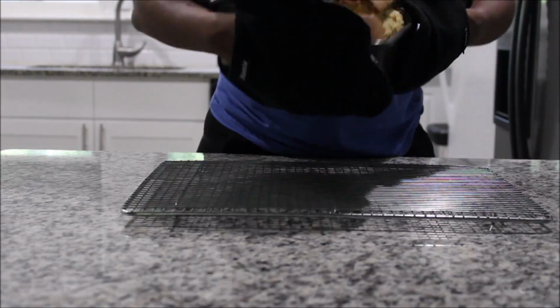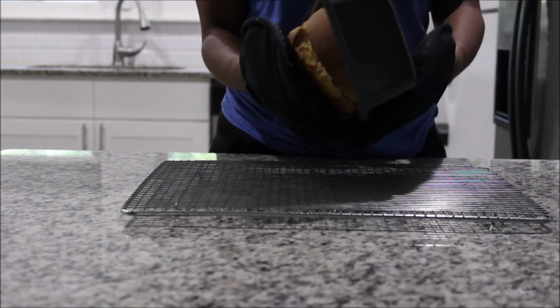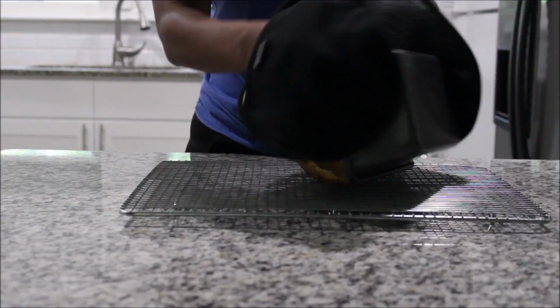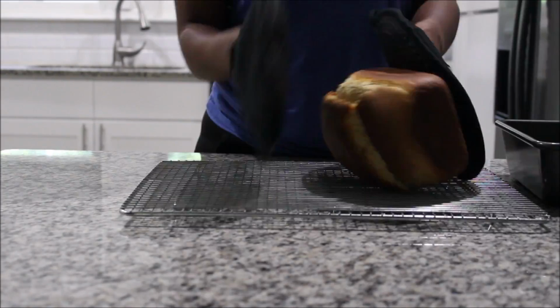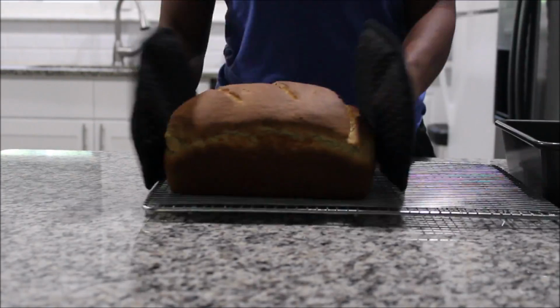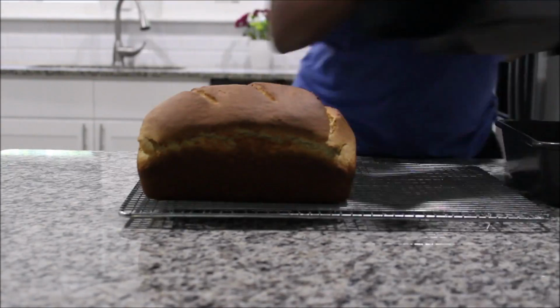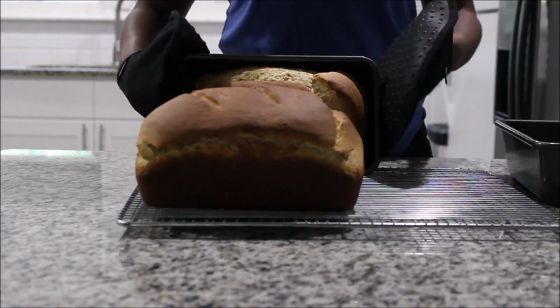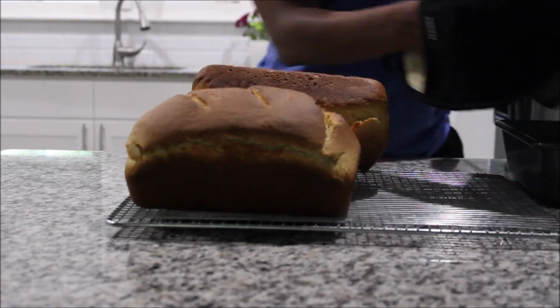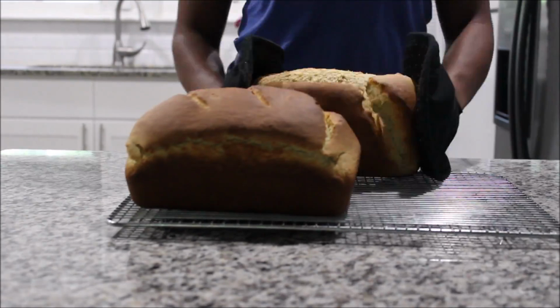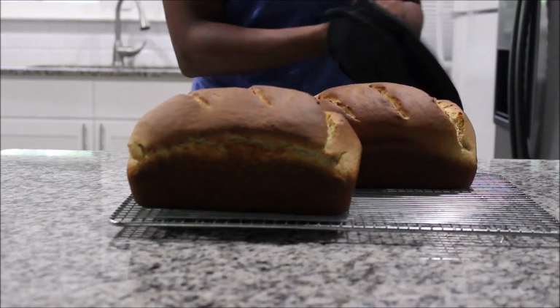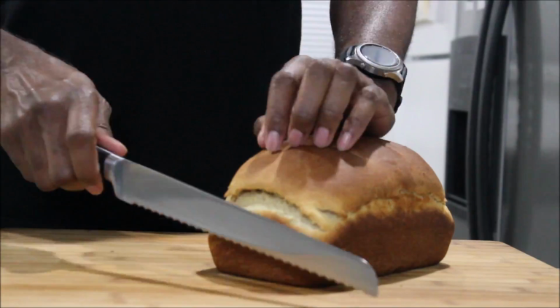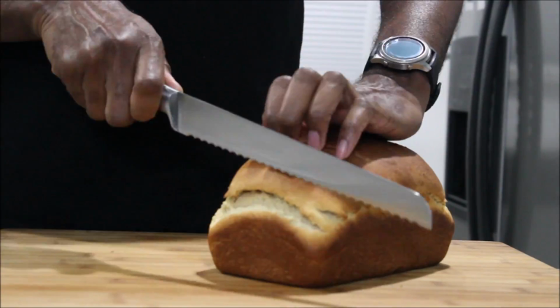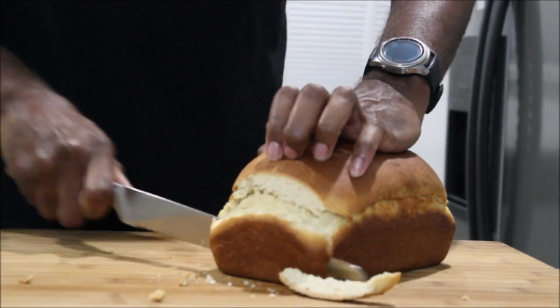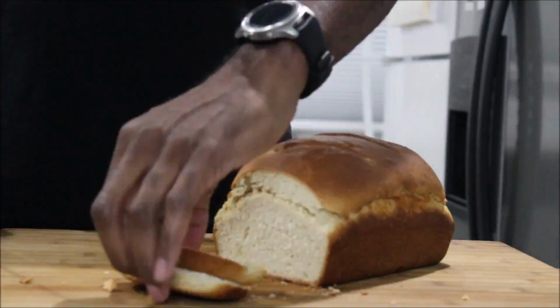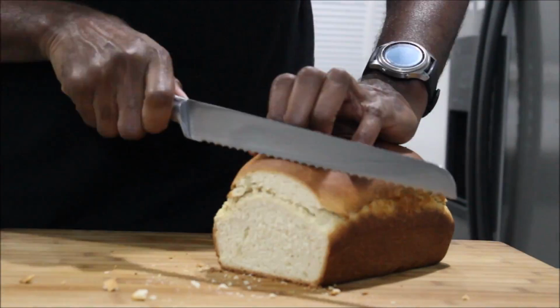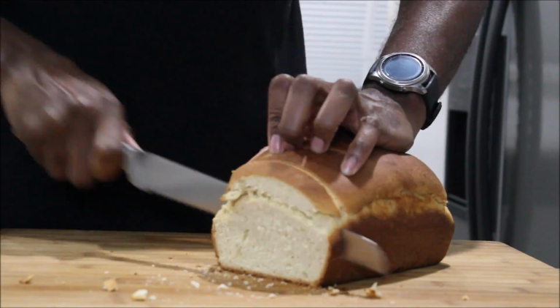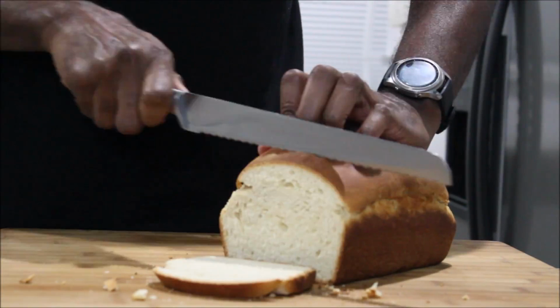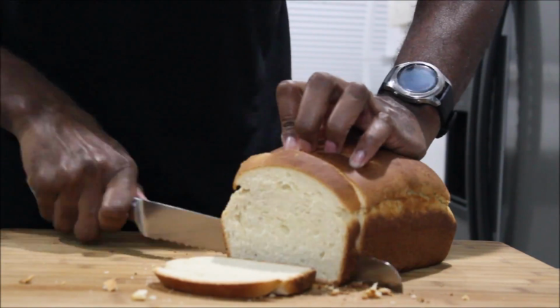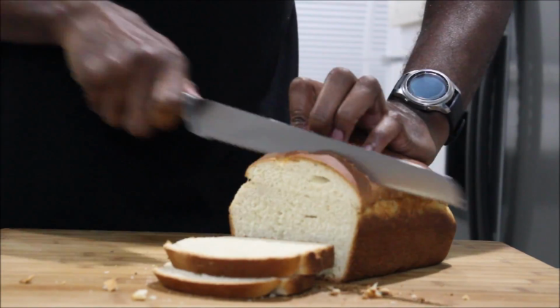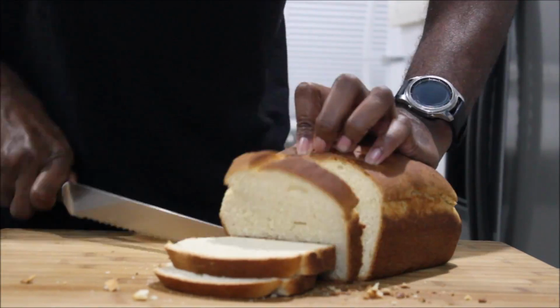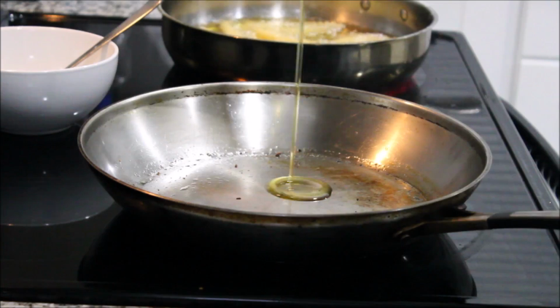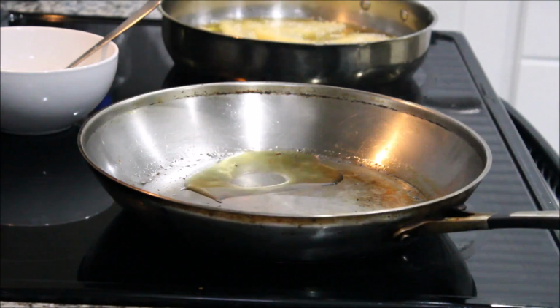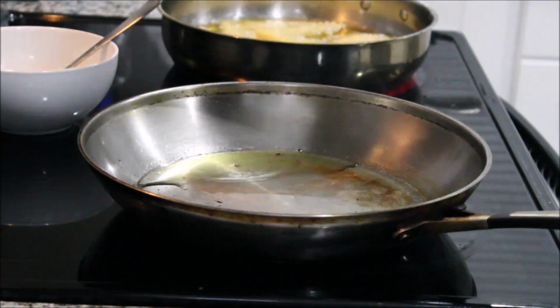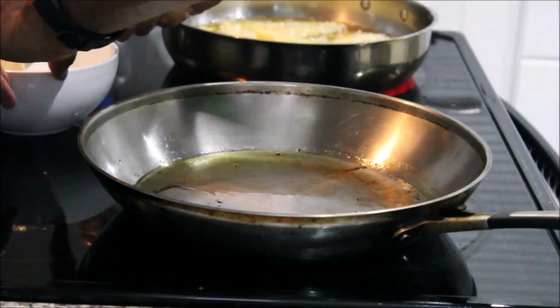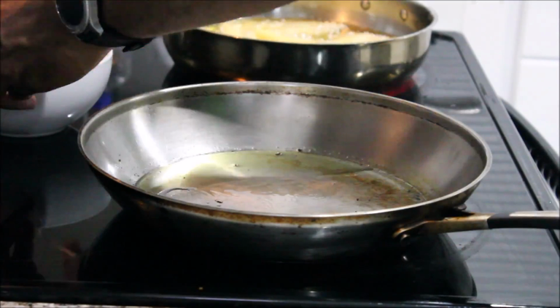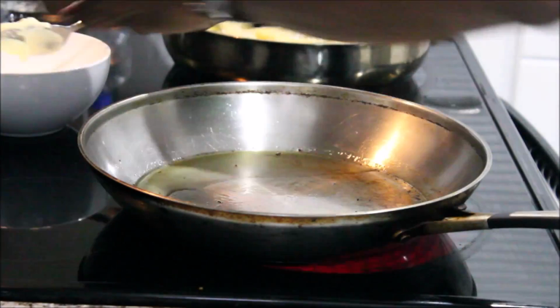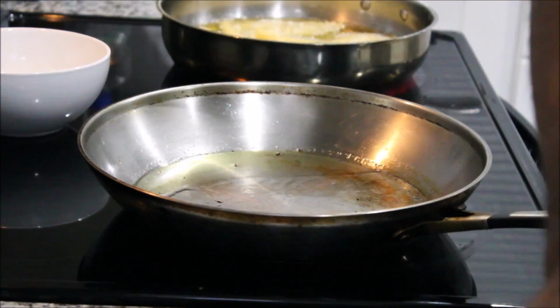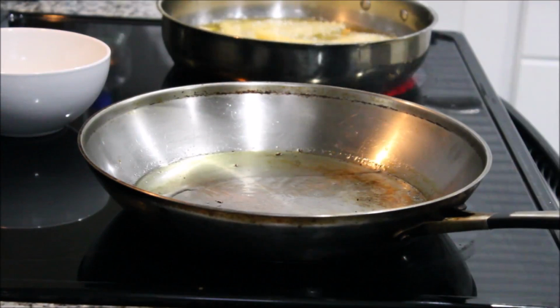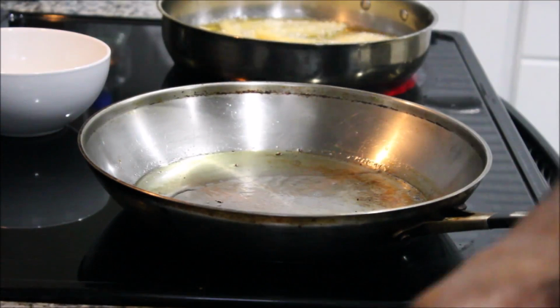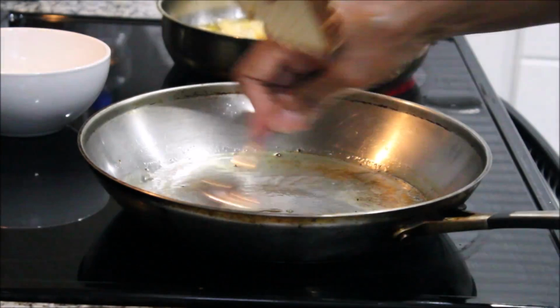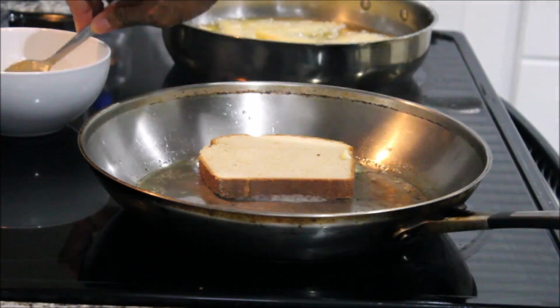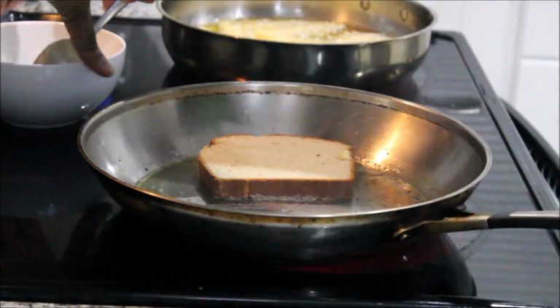First is going to be bread. Today we're using a brioche bread. Sourdough is great too, but I loved using a brioche.